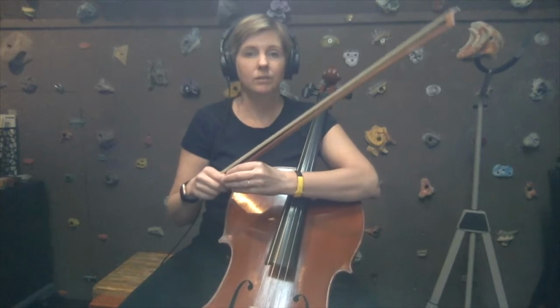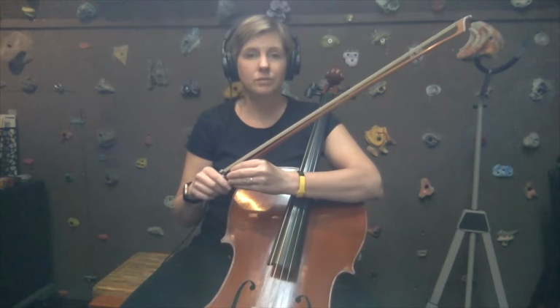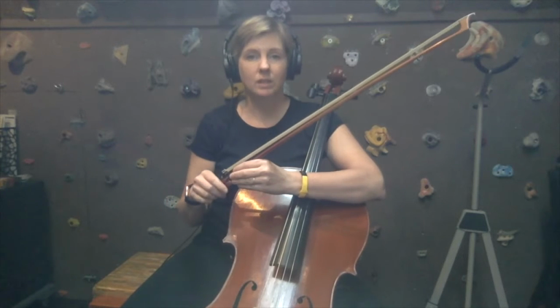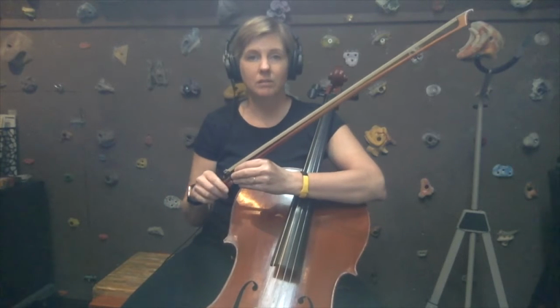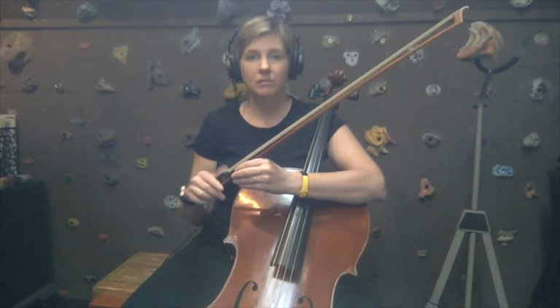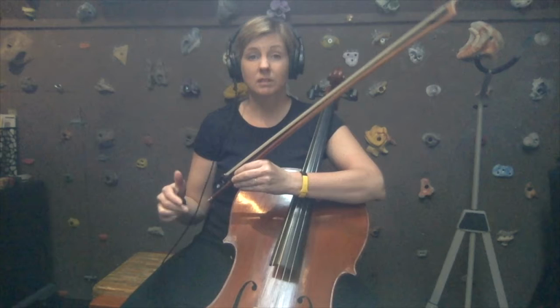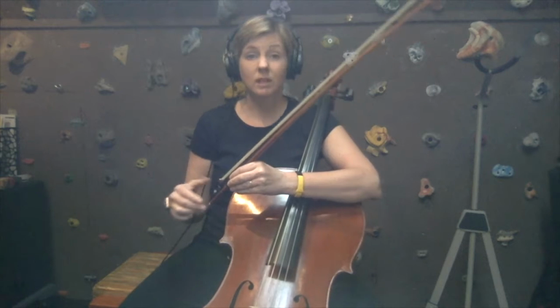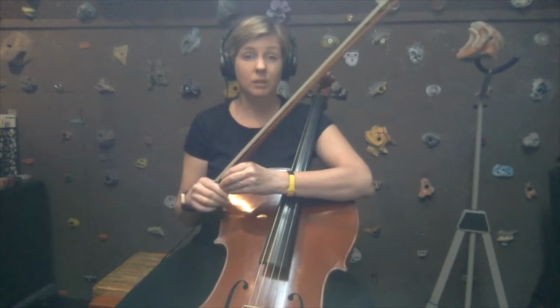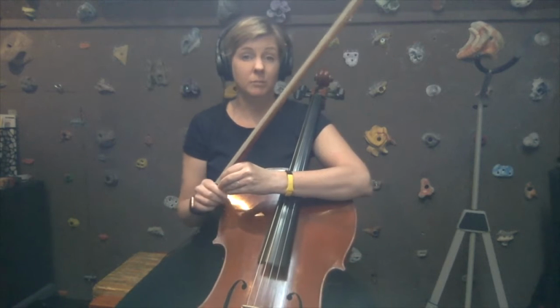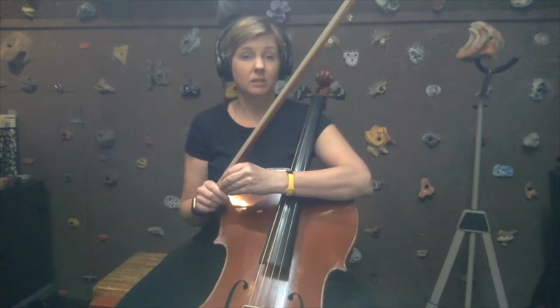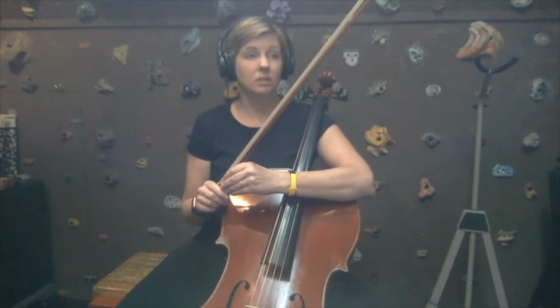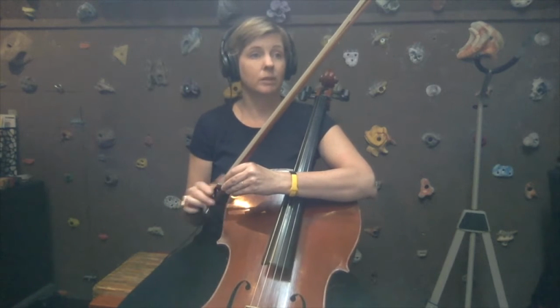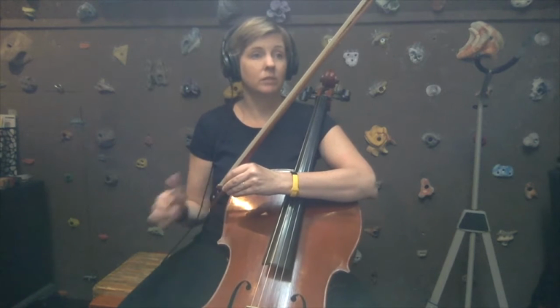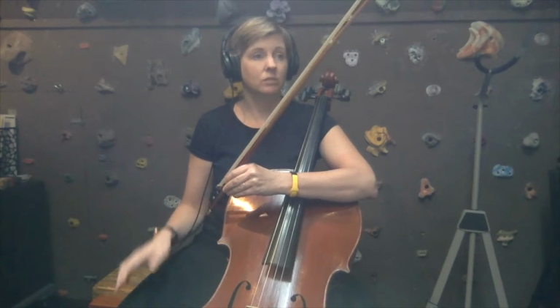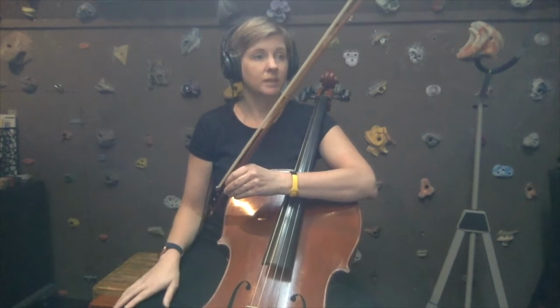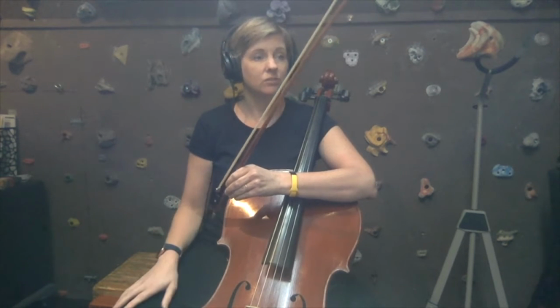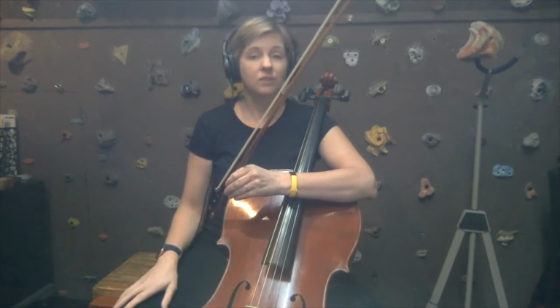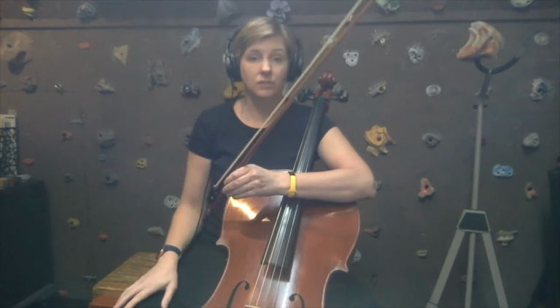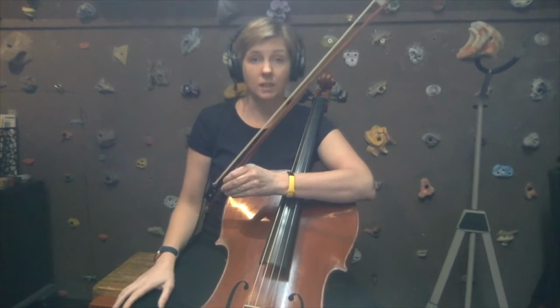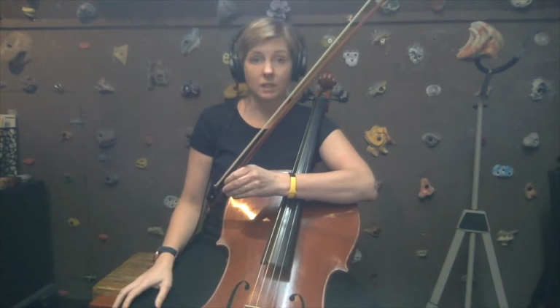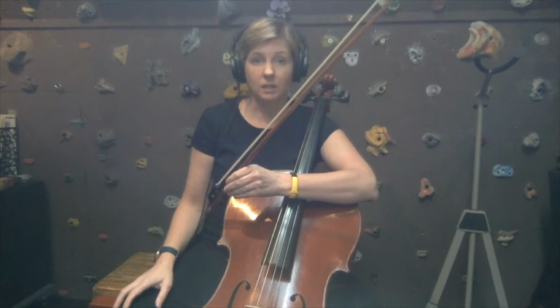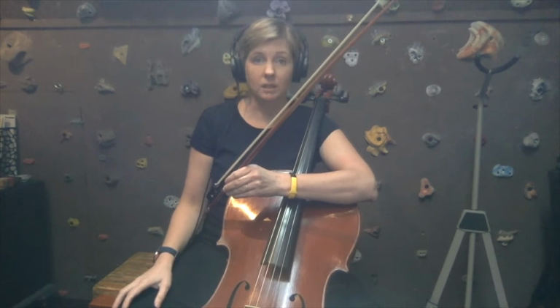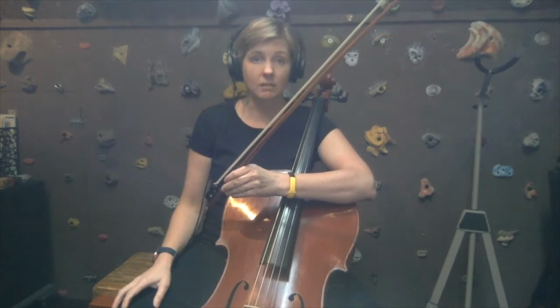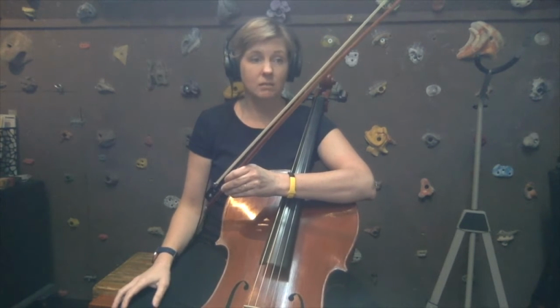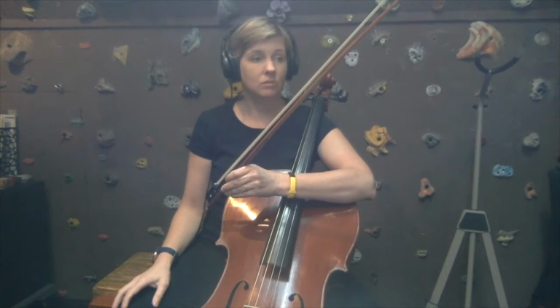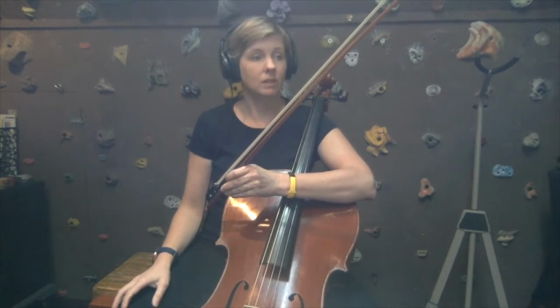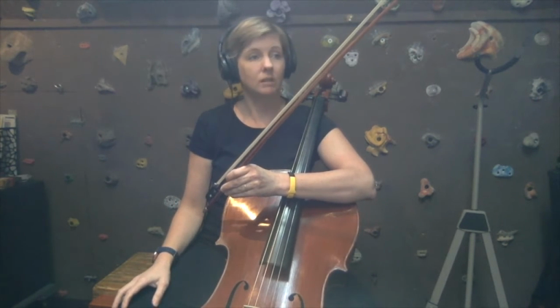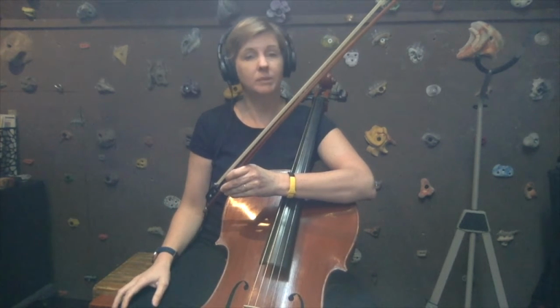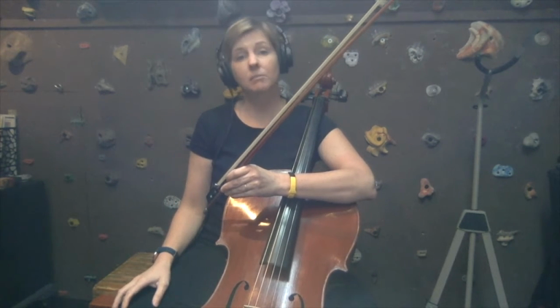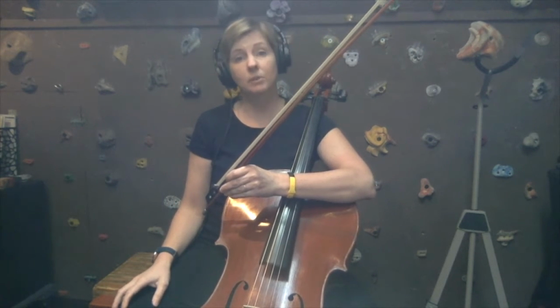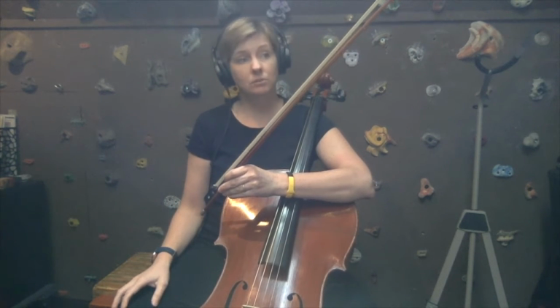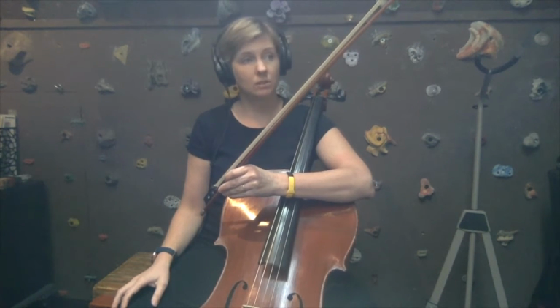Hello cellos! Today we're going to be continuing on to page 15 in the Essential Elements Book 2.